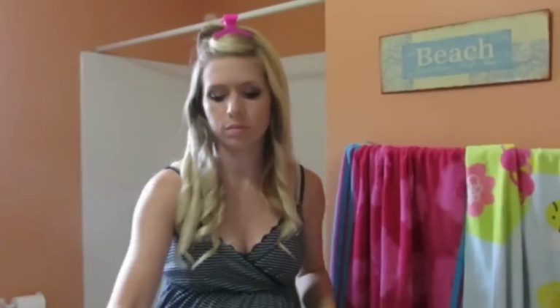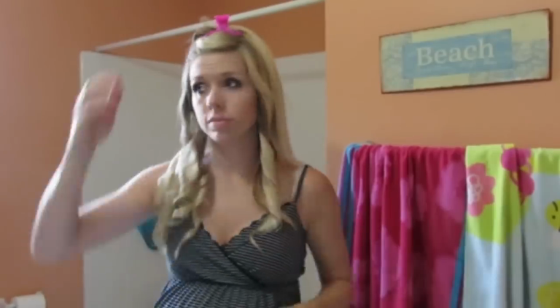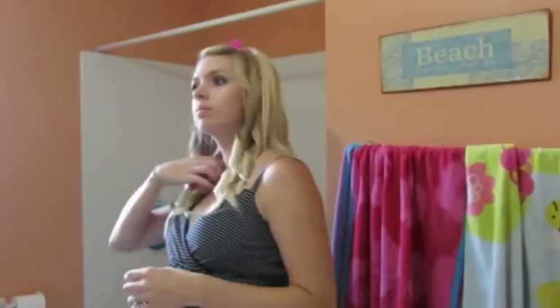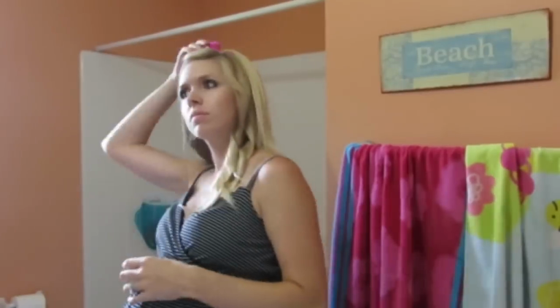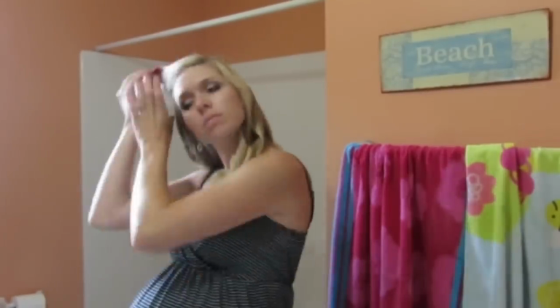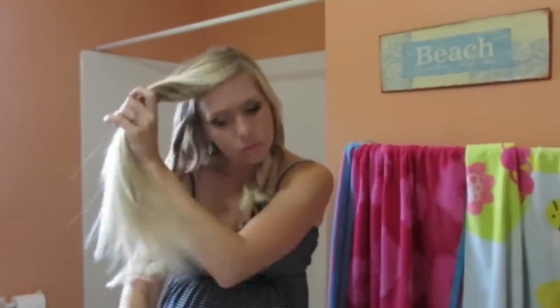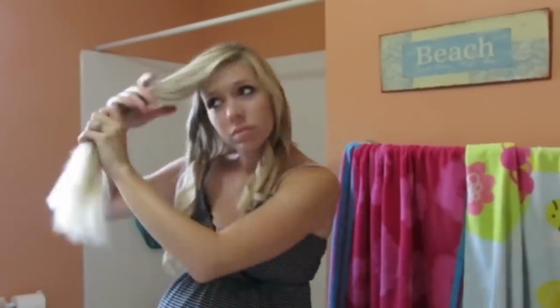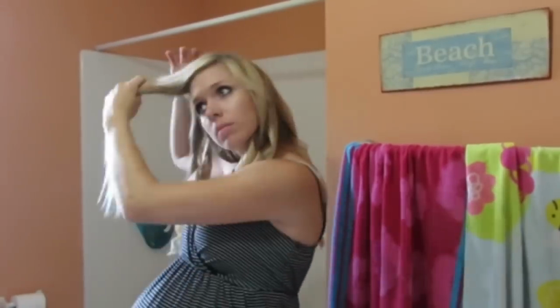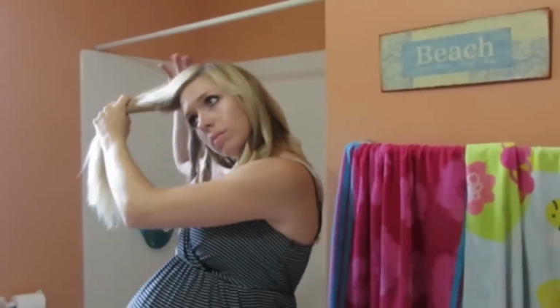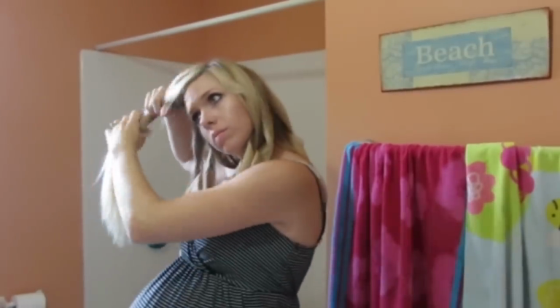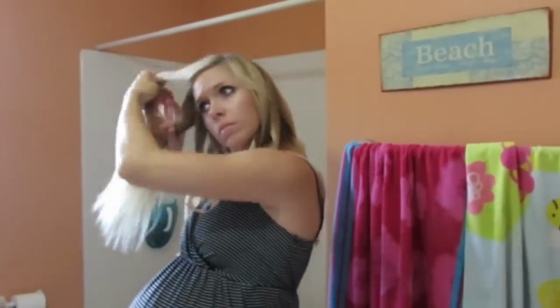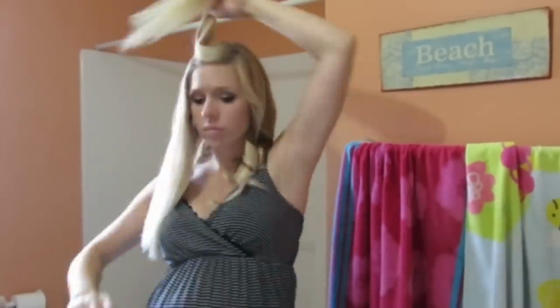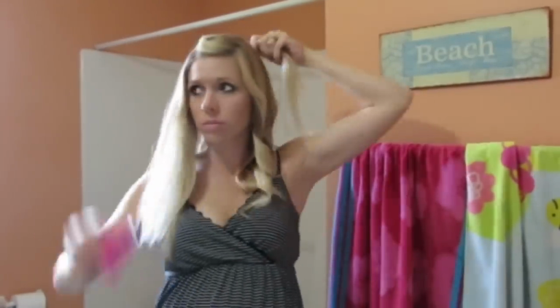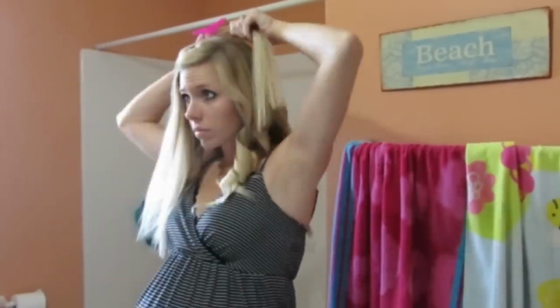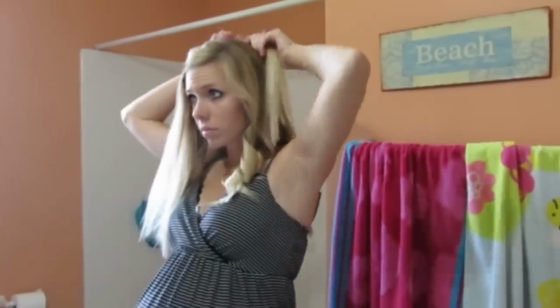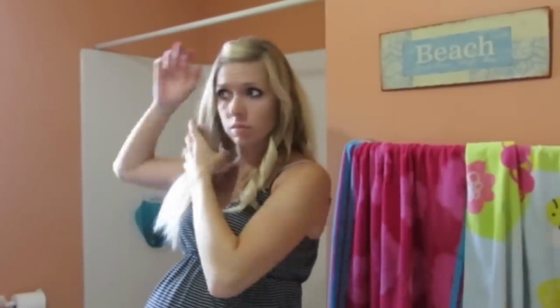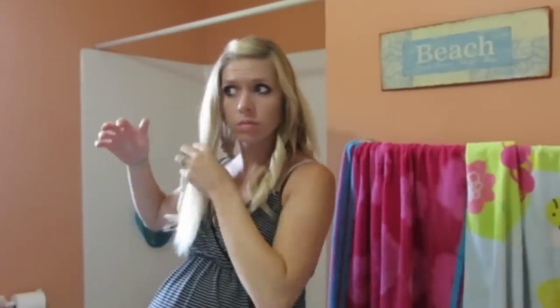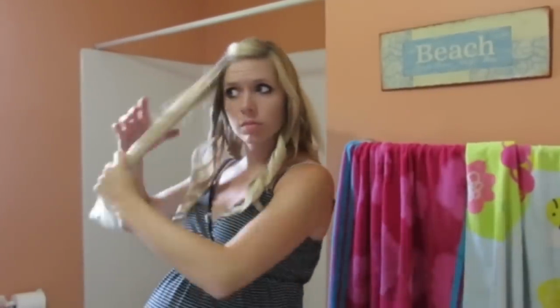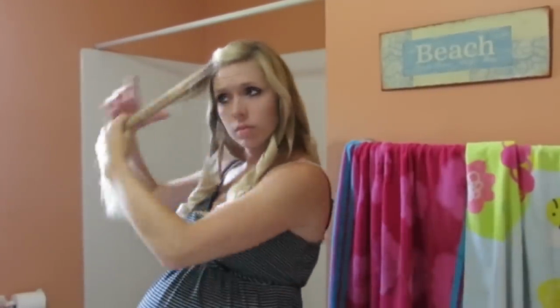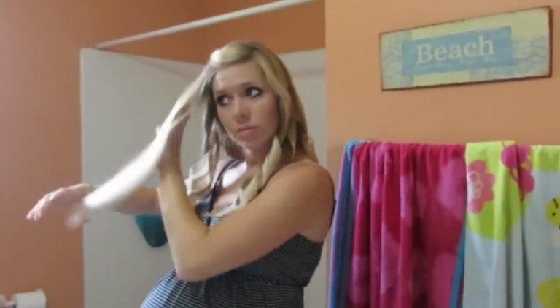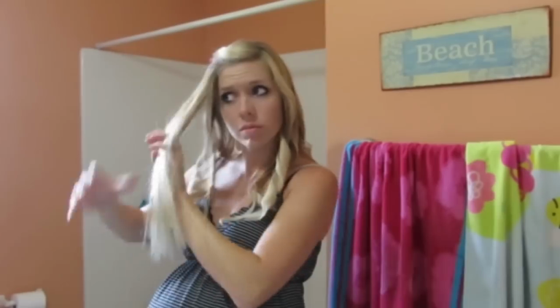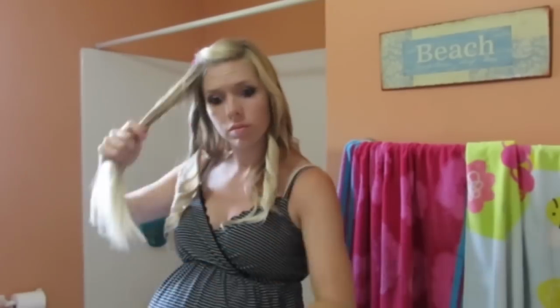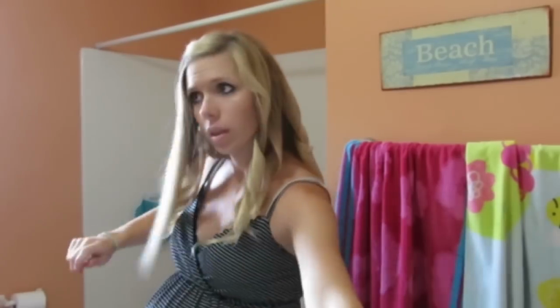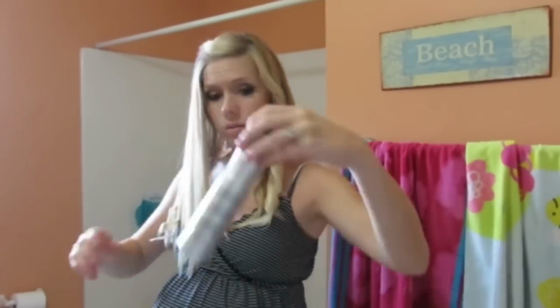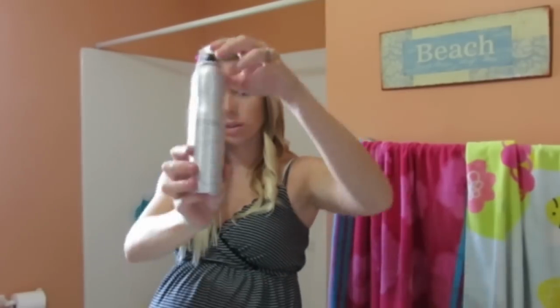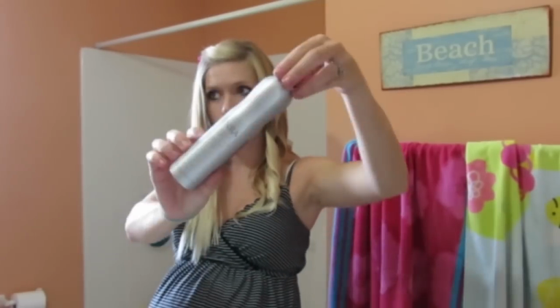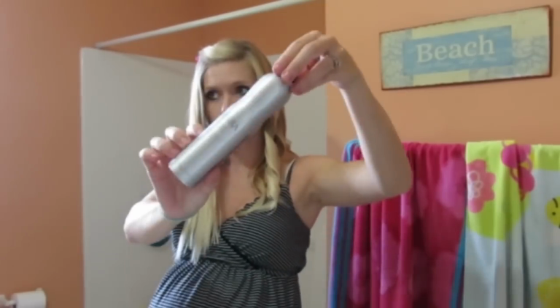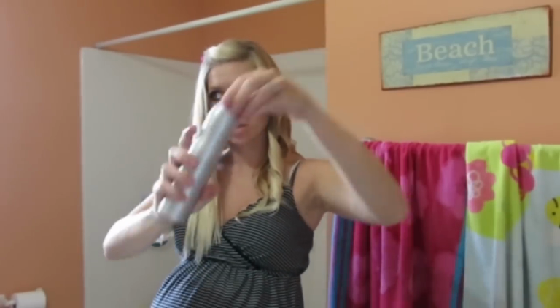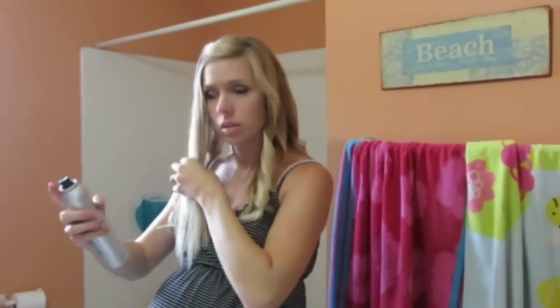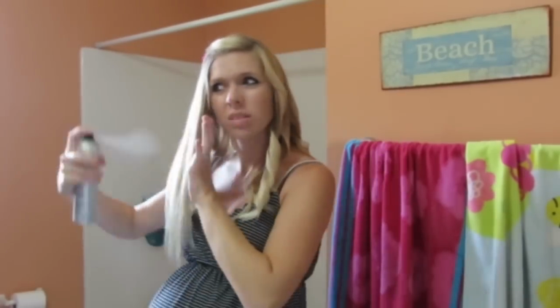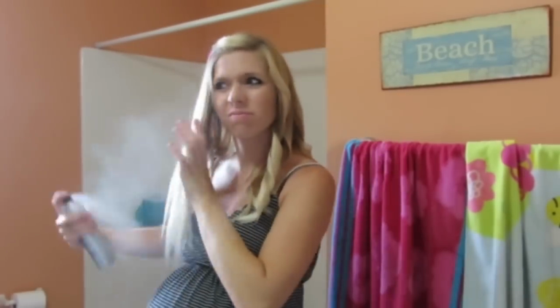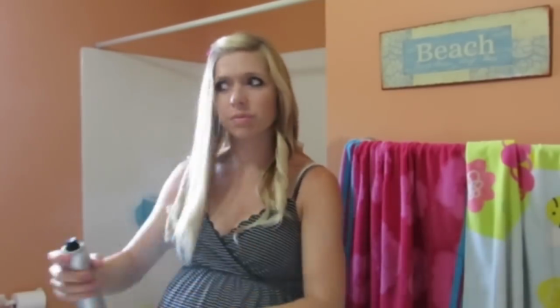Hey guys, so today I was getting ready for my maternity pictures and I wanted to show you how I was getting ready.